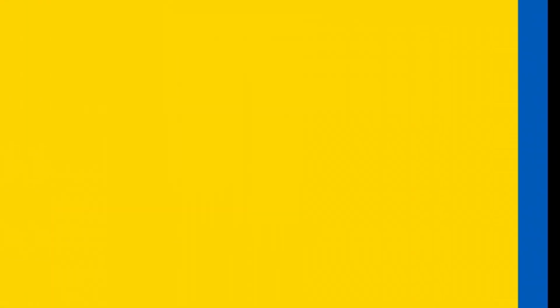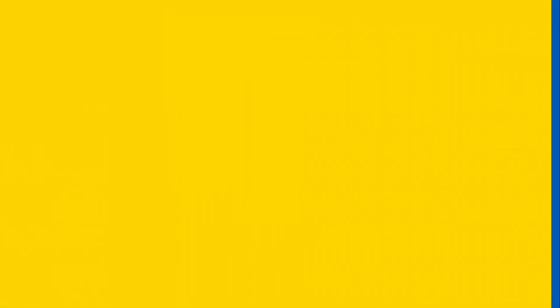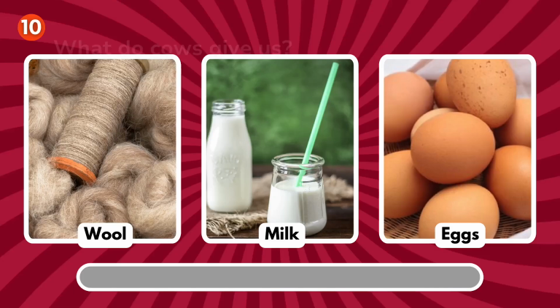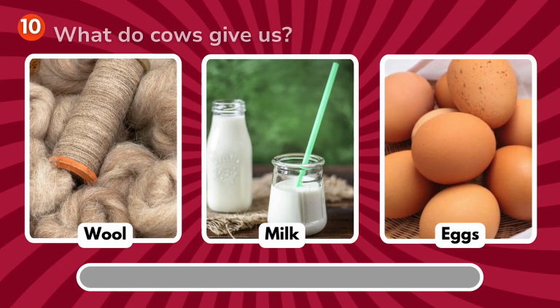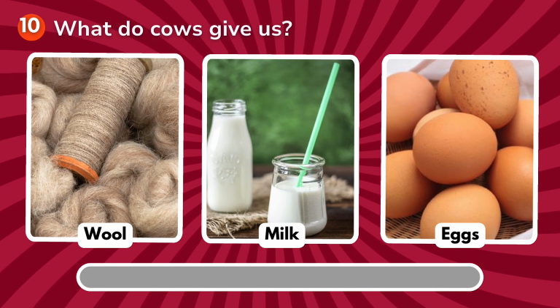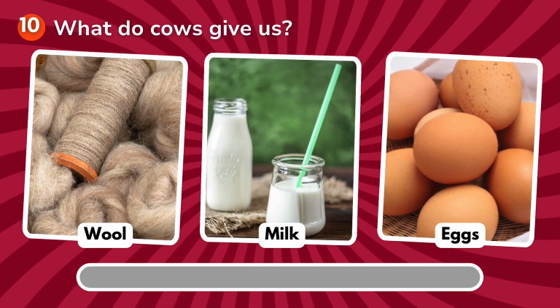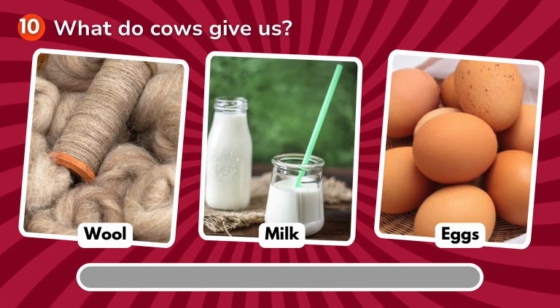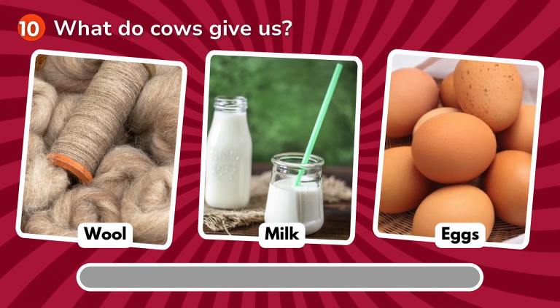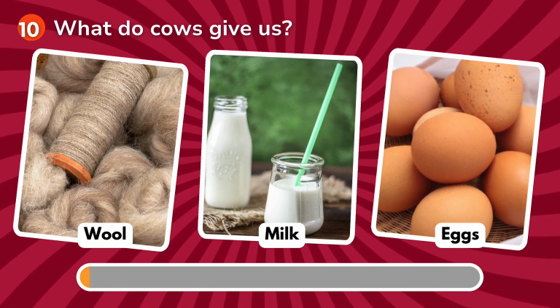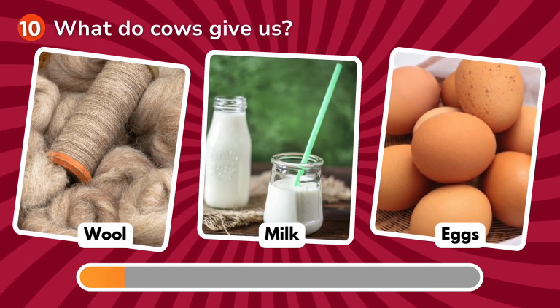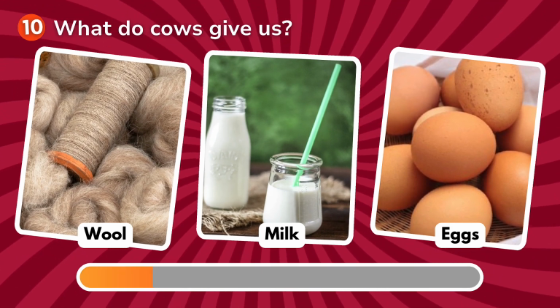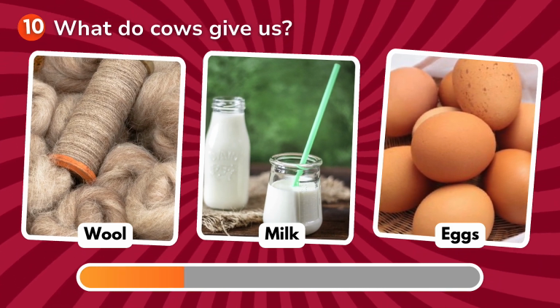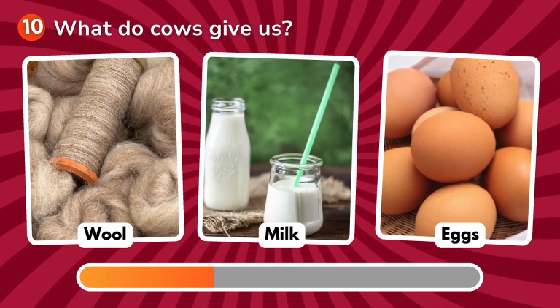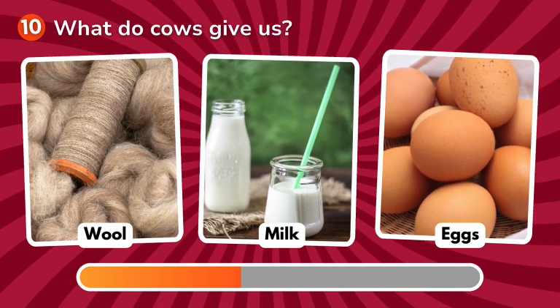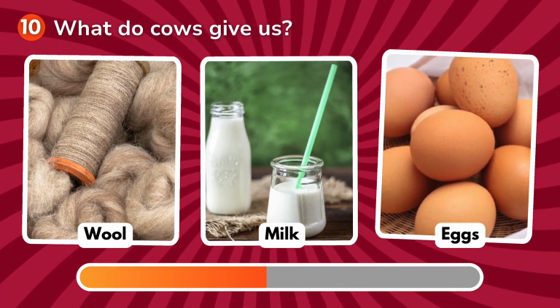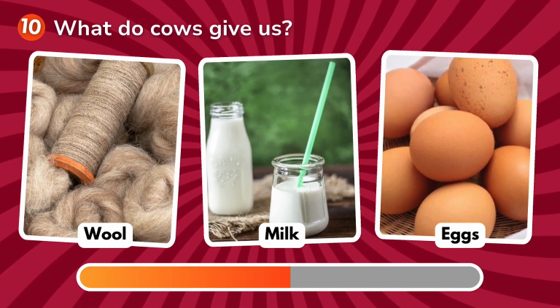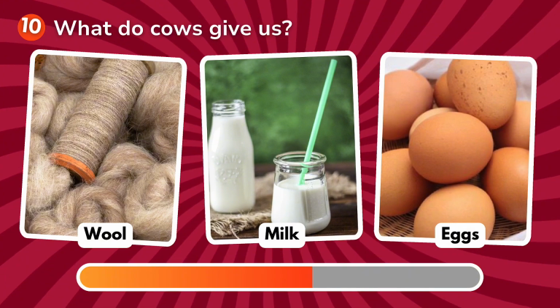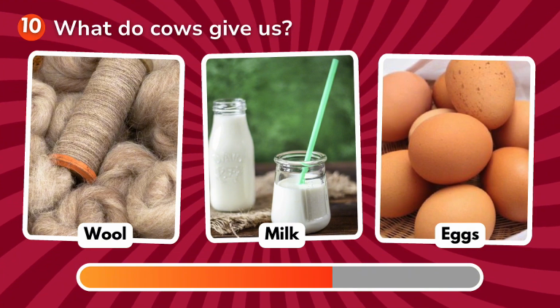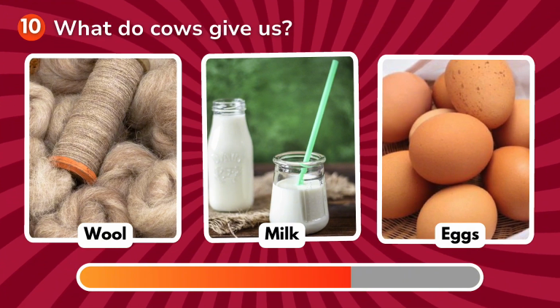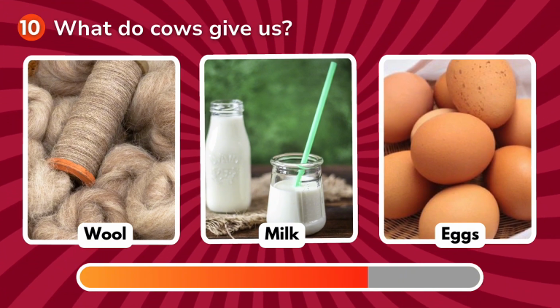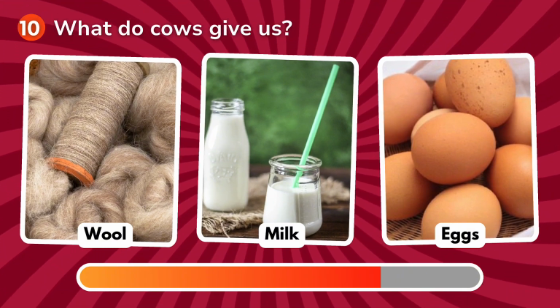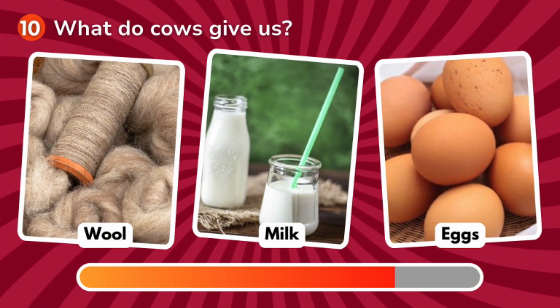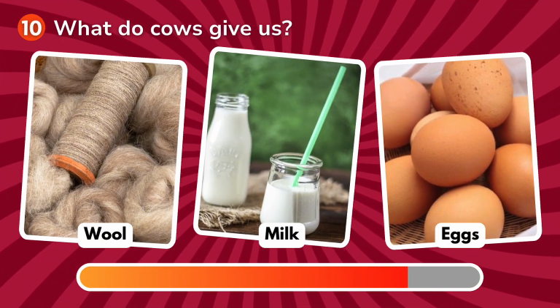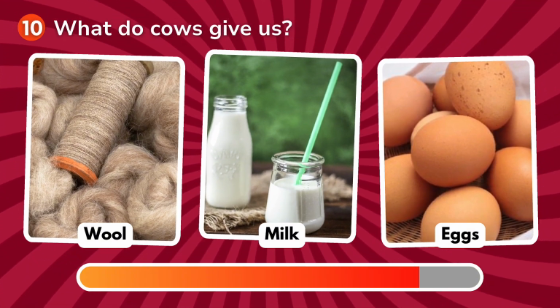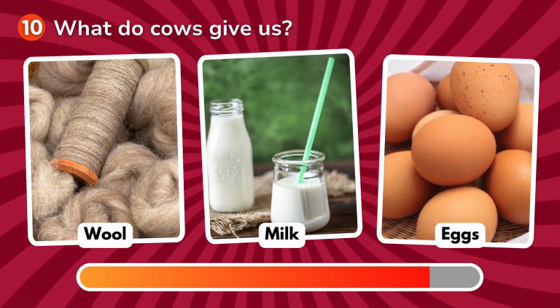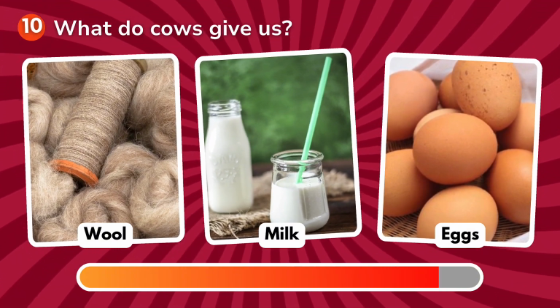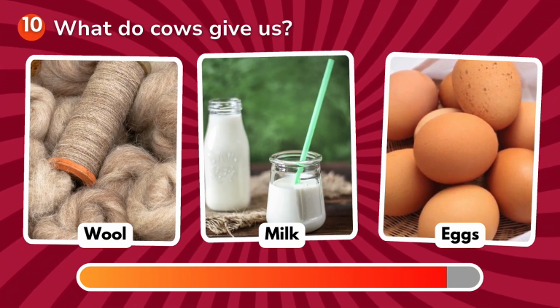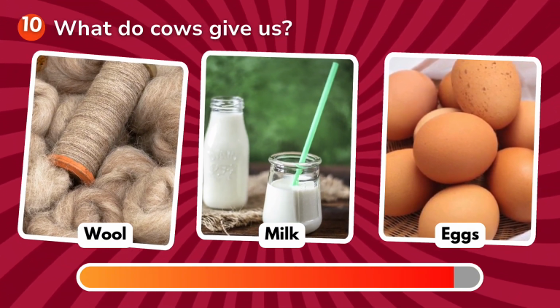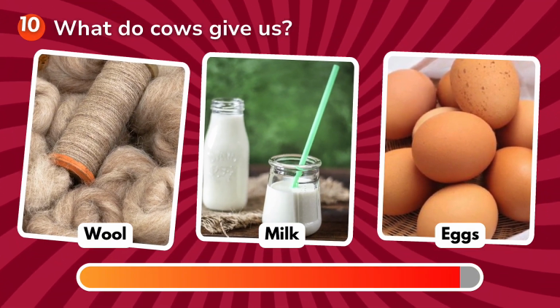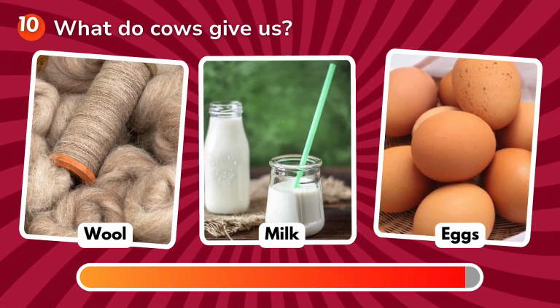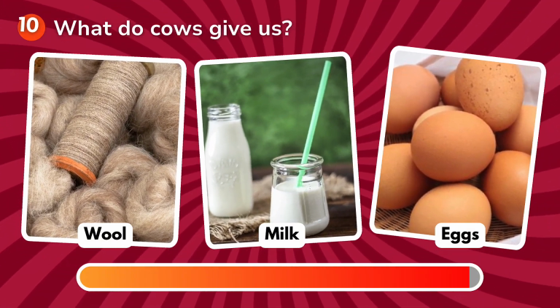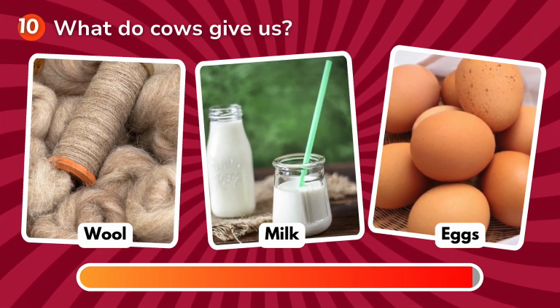What do cows give us? Is it wool, milk, eggs? The correct answer is milk!